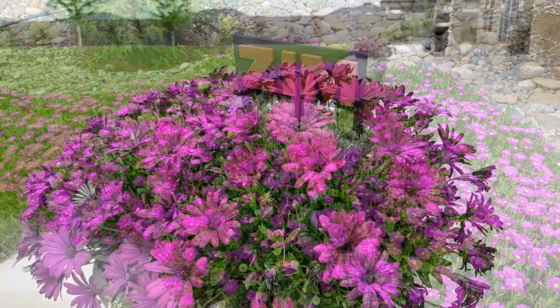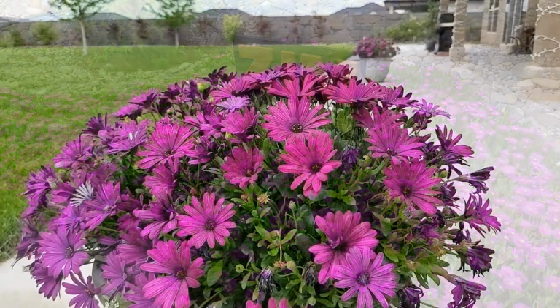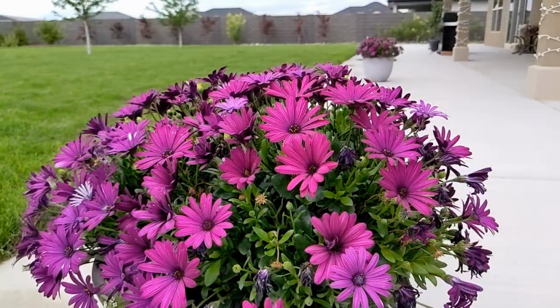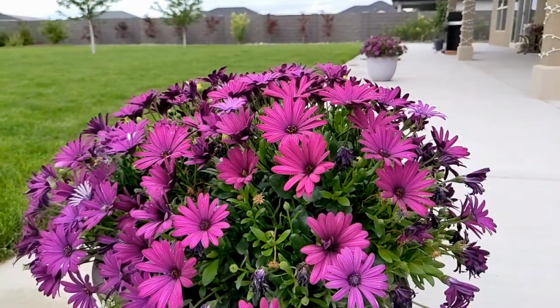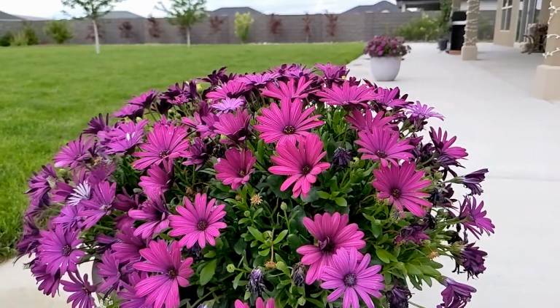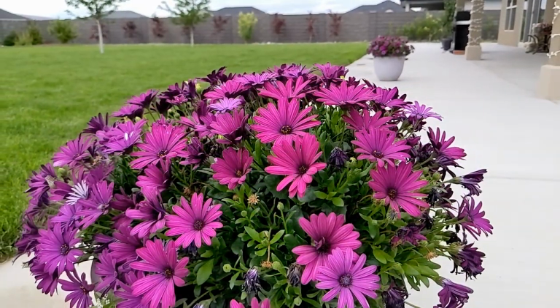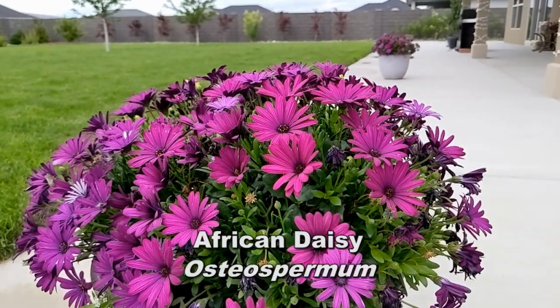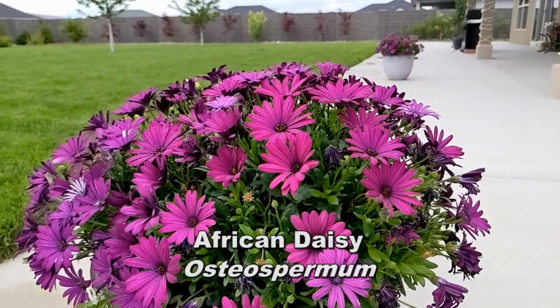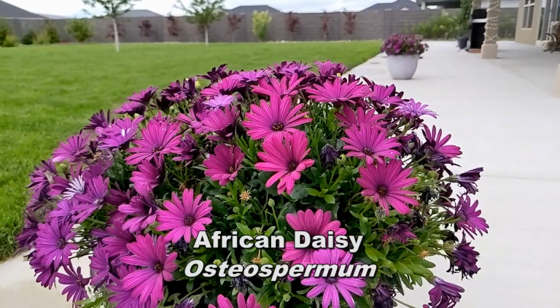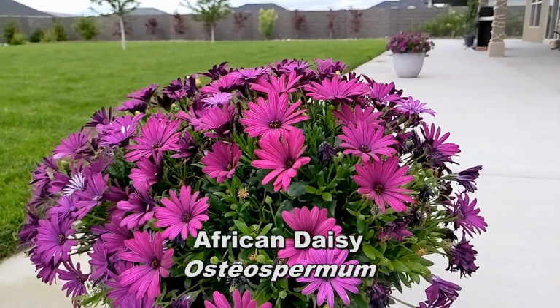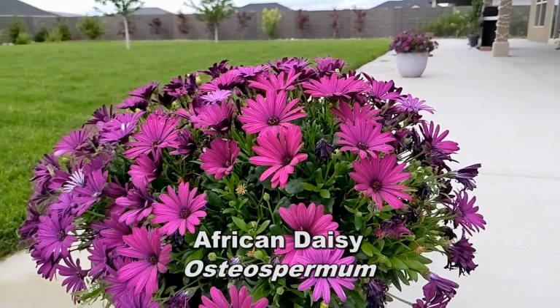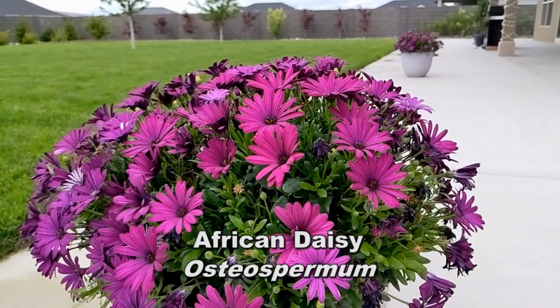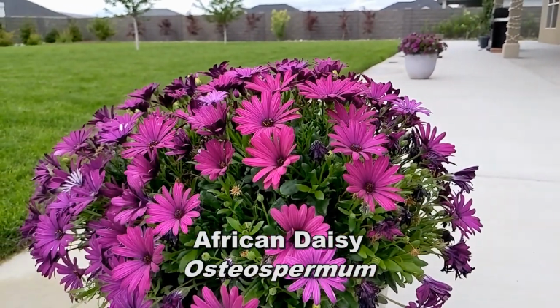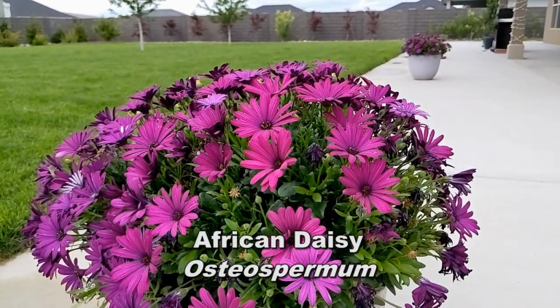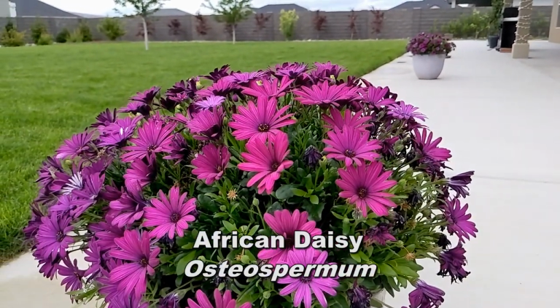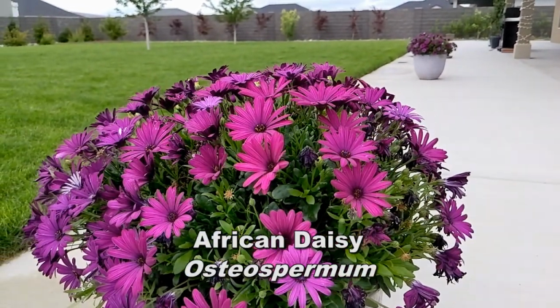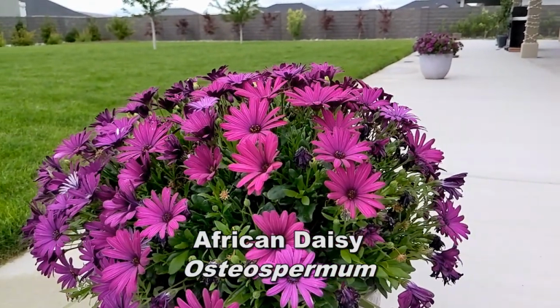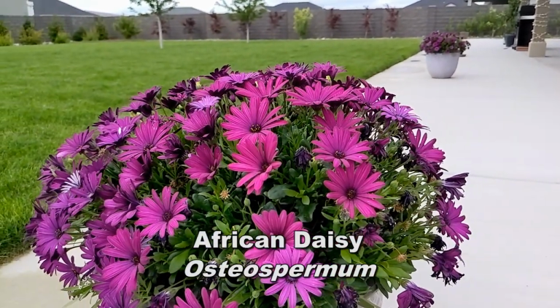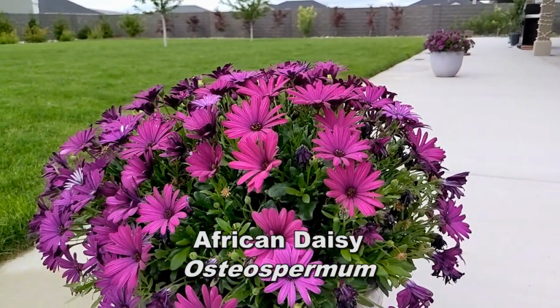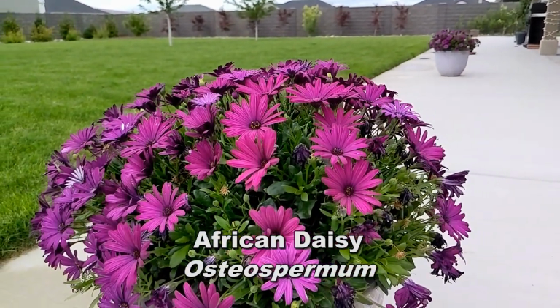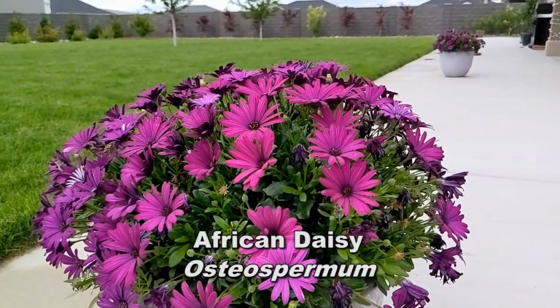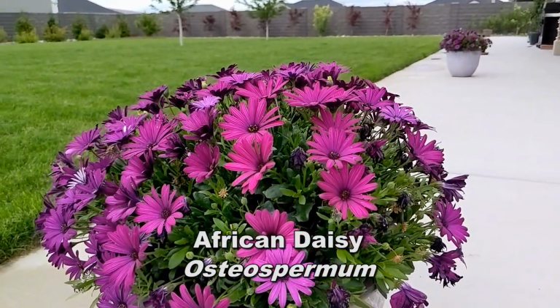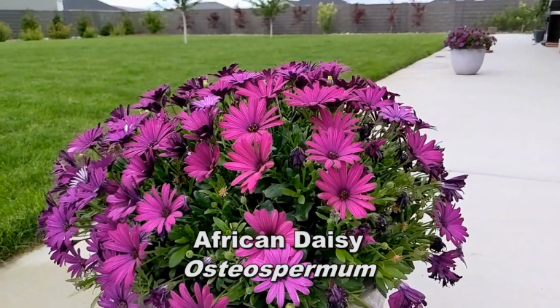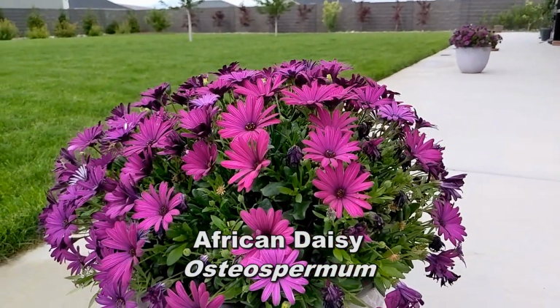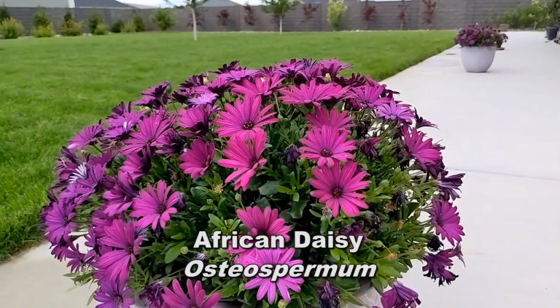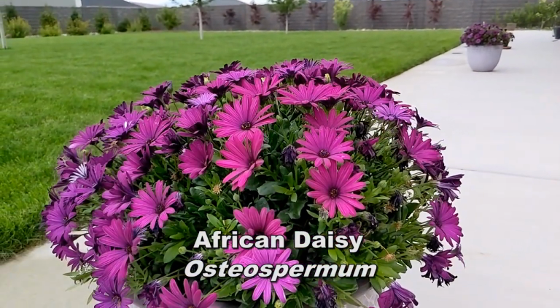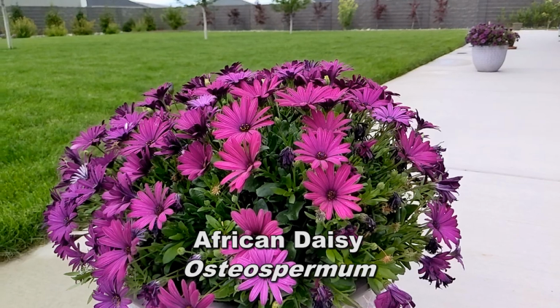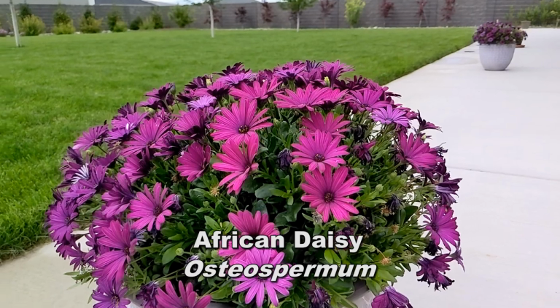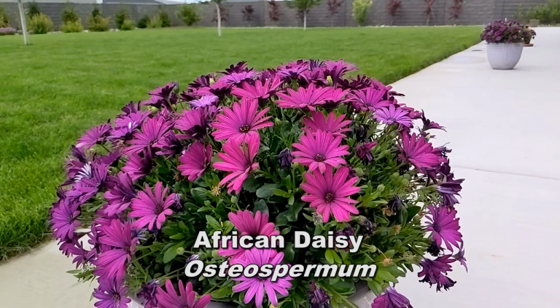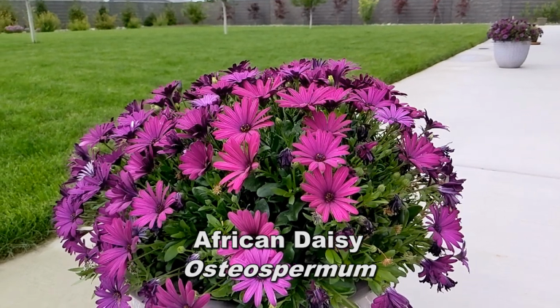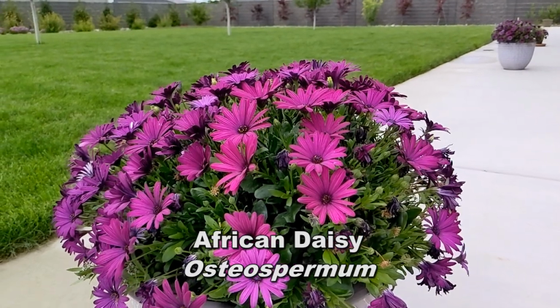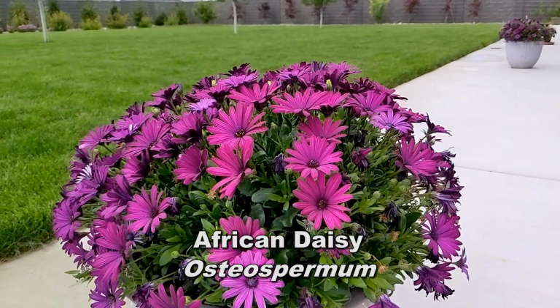We also get a splash of purple color from these baskets of African daisies on the patio.